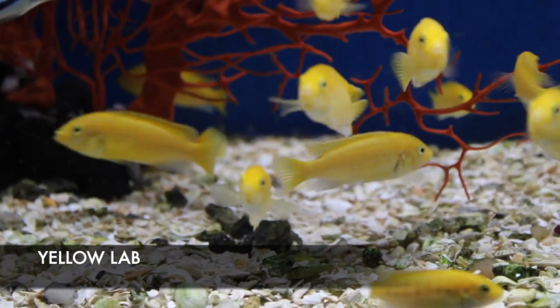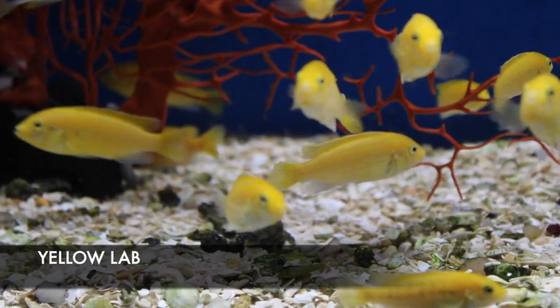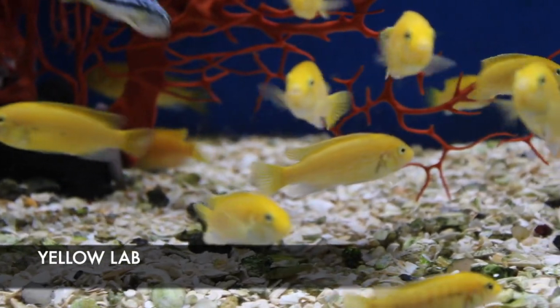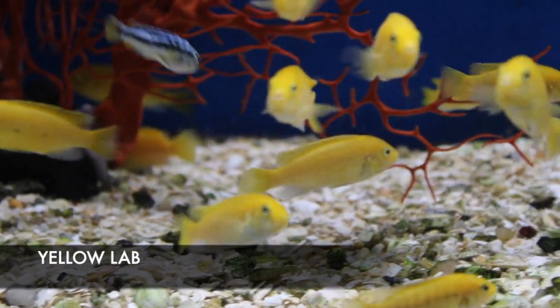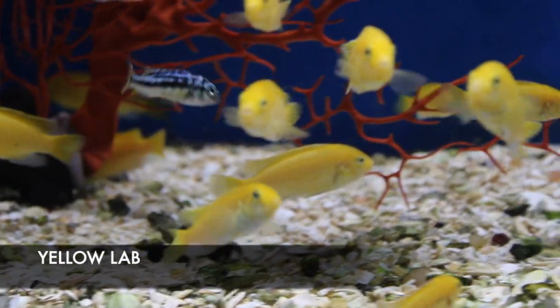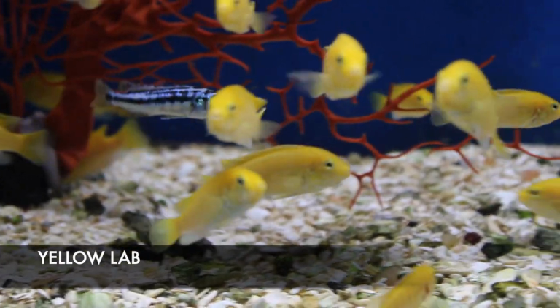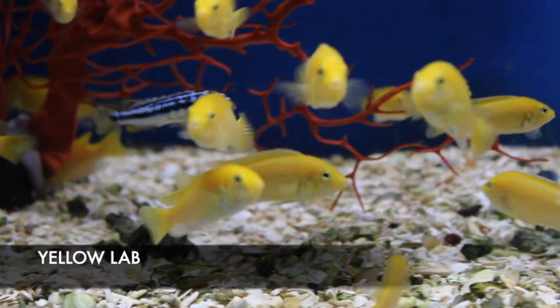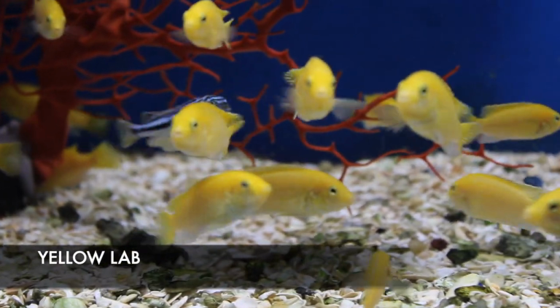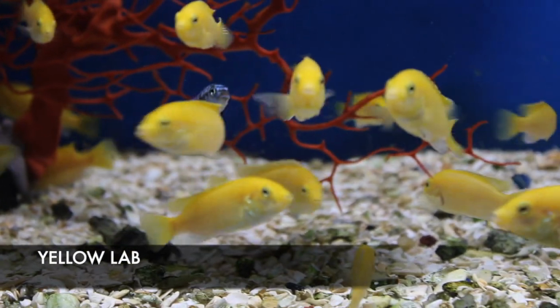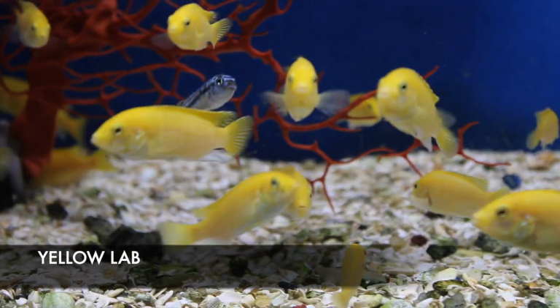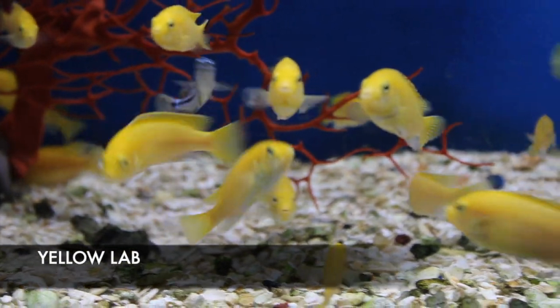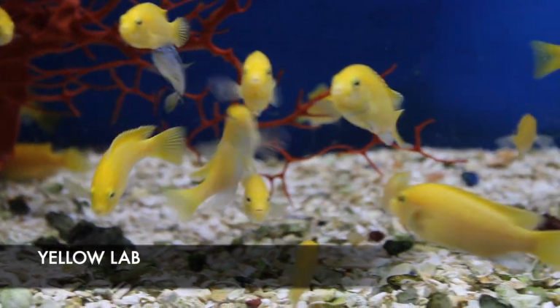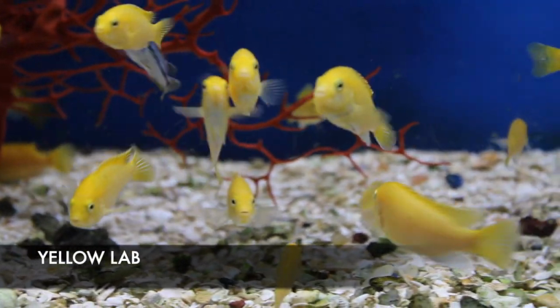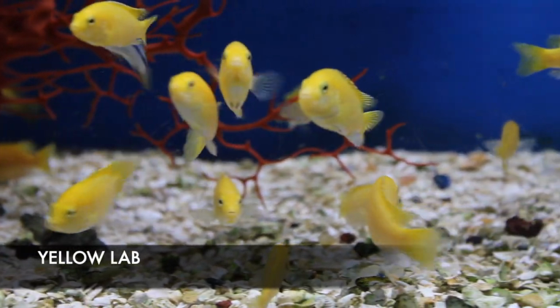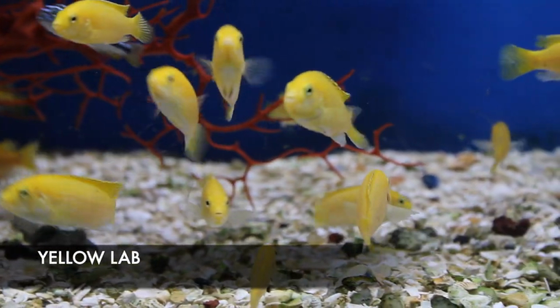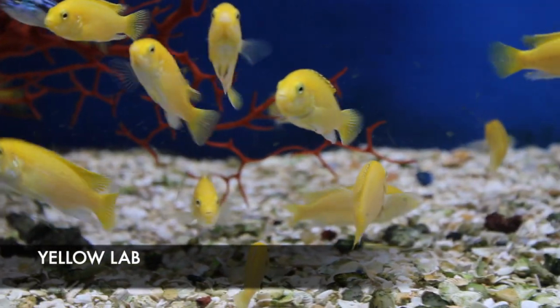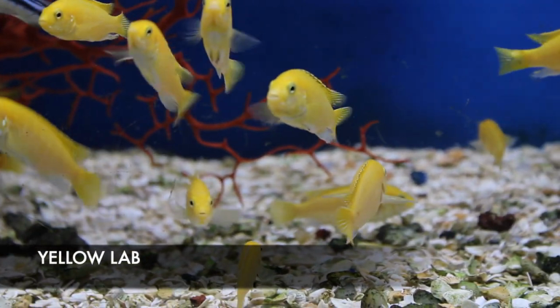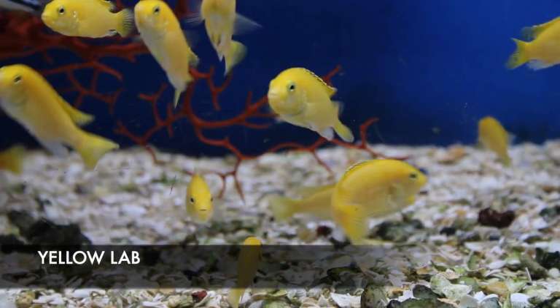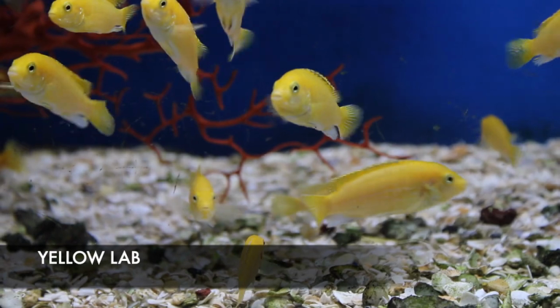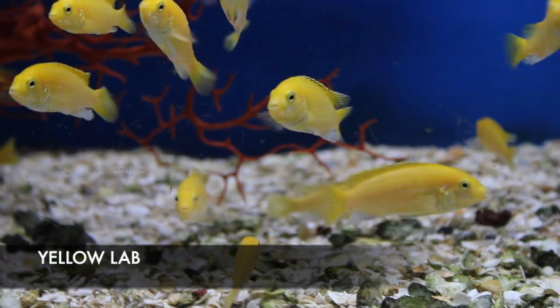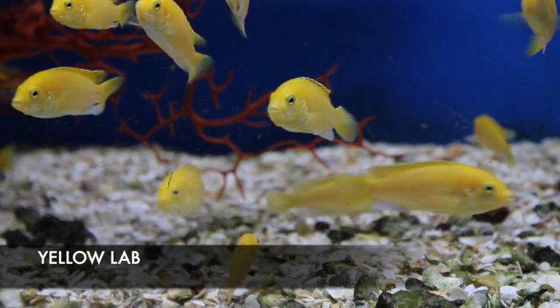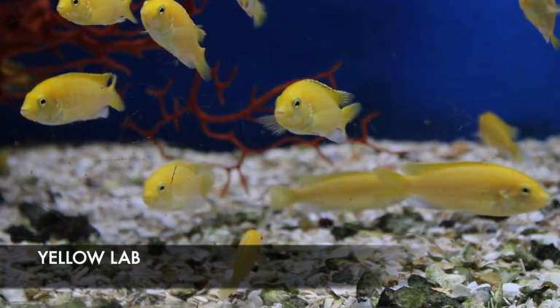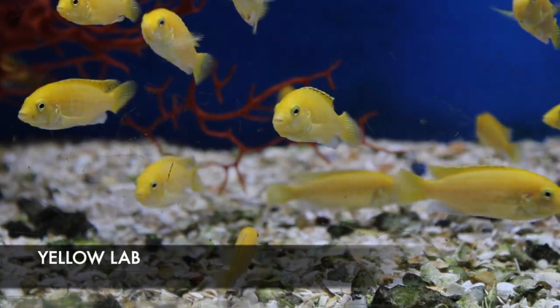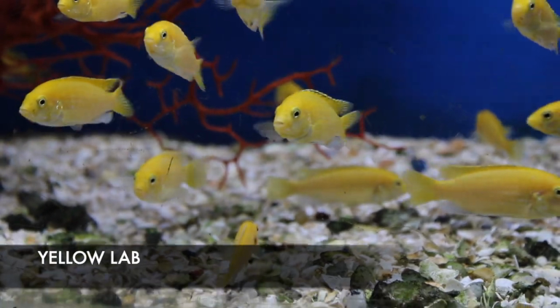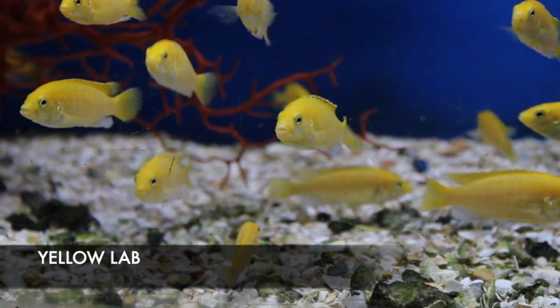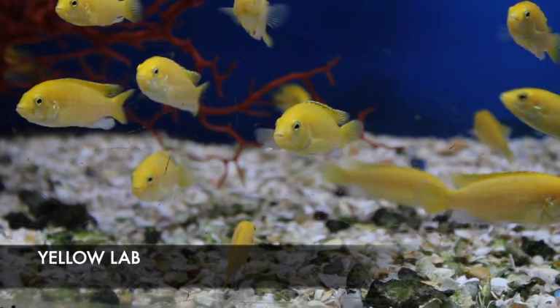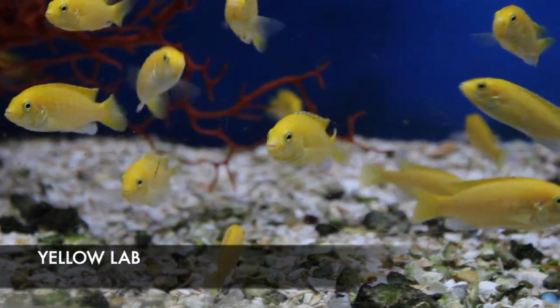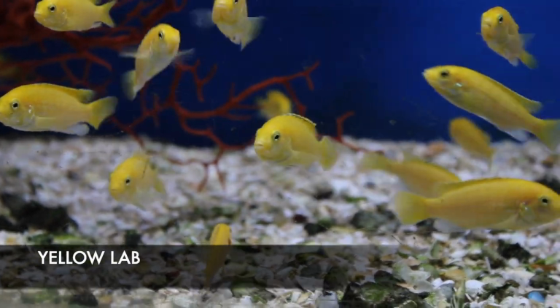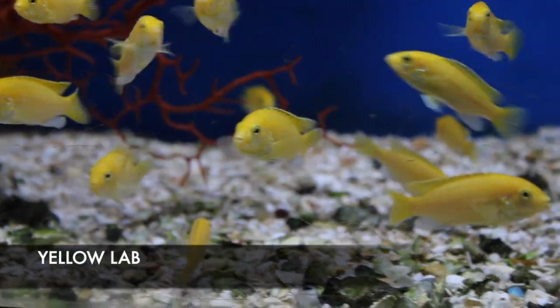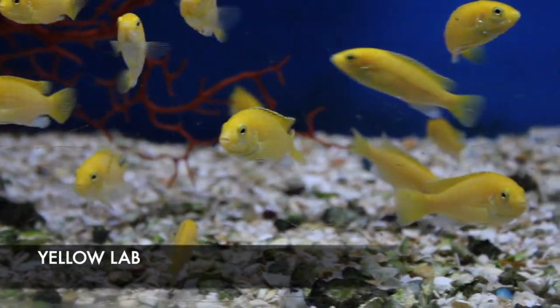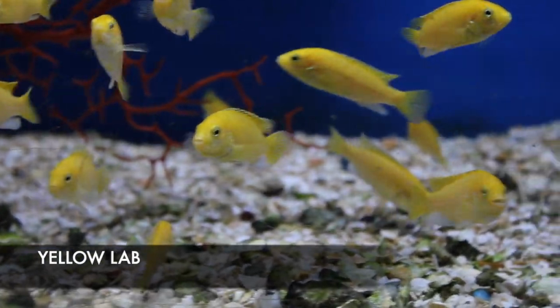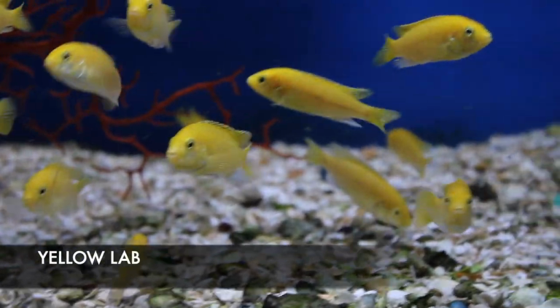On the African cichlids, we got in some really nice-looking lemon yellow labidochromis. I actually got these from a local breeder, so they're tank-raised — one of the best mbunas for color. Really cool African cichlid.